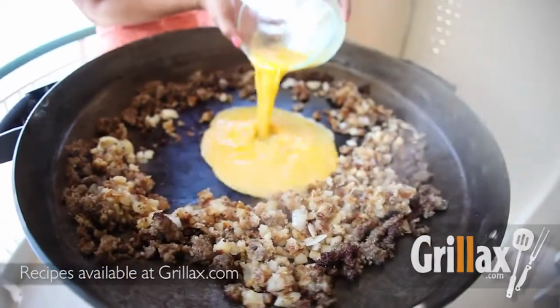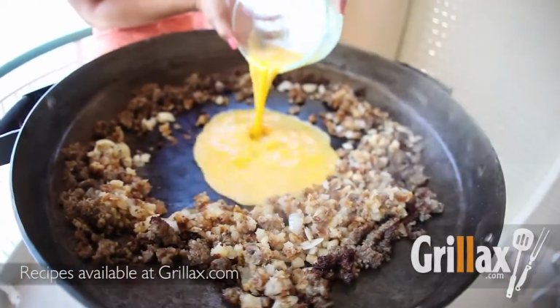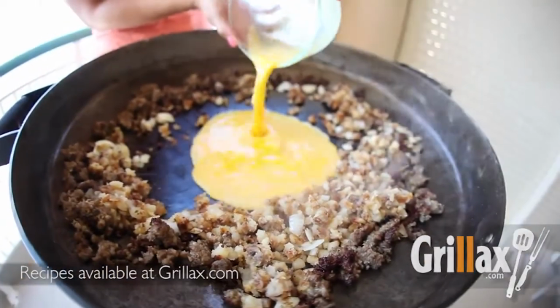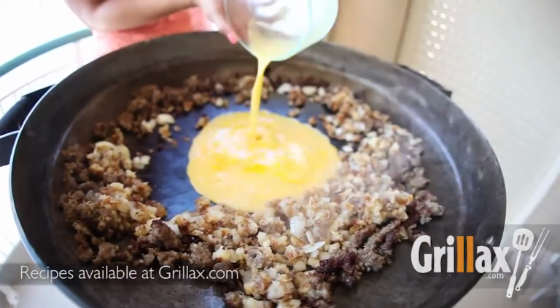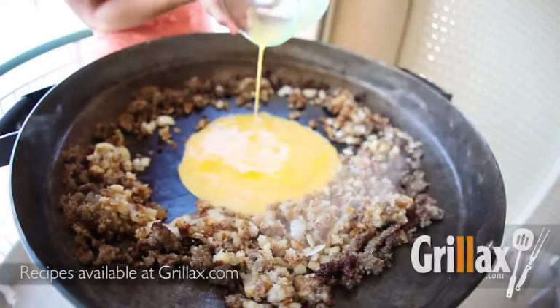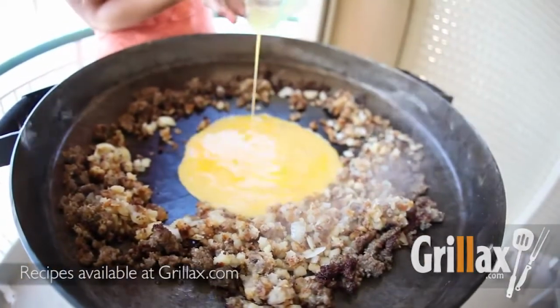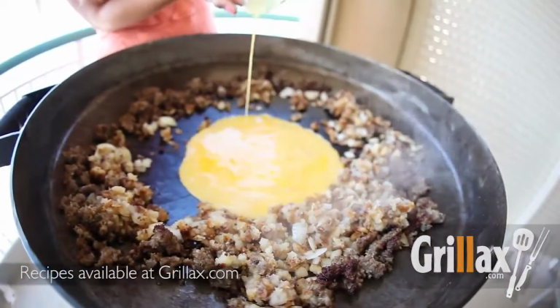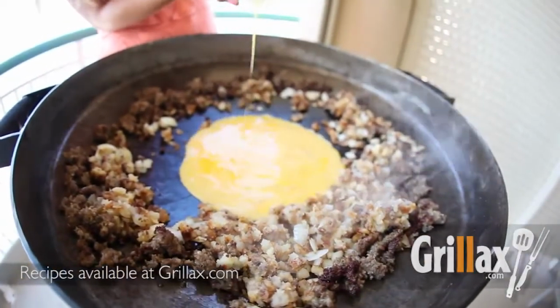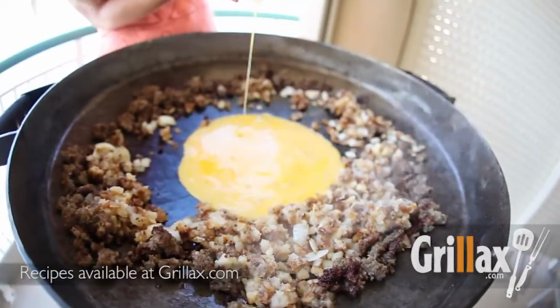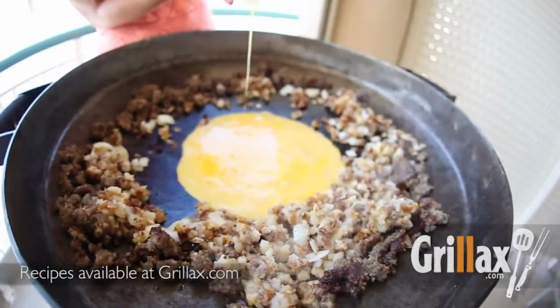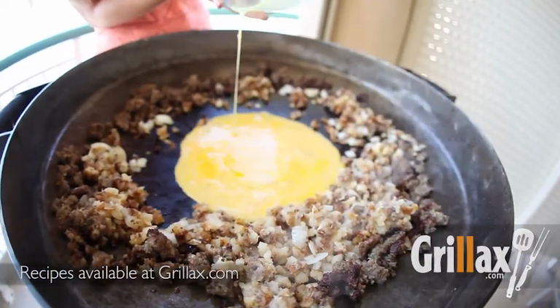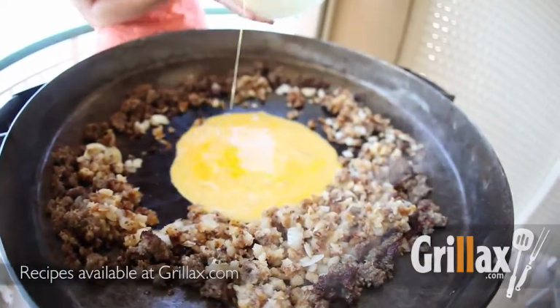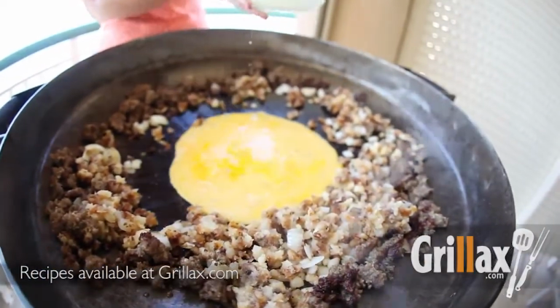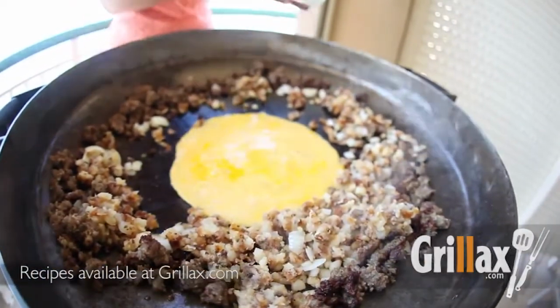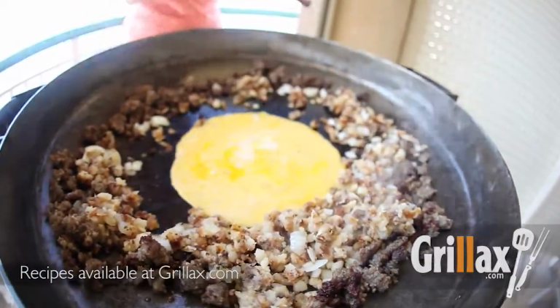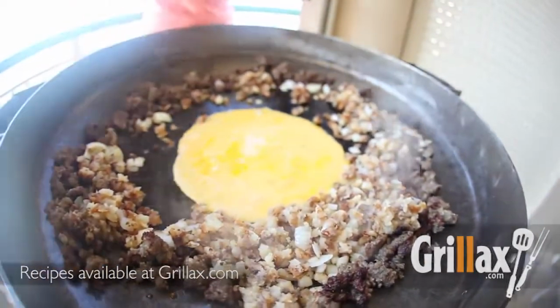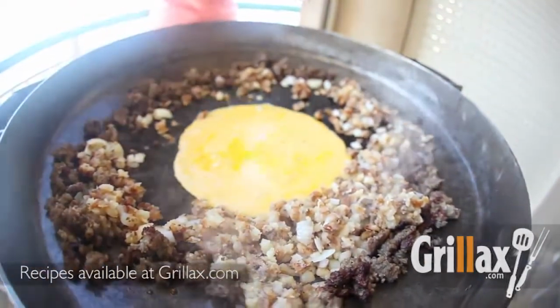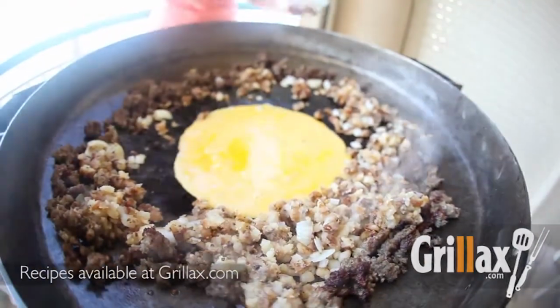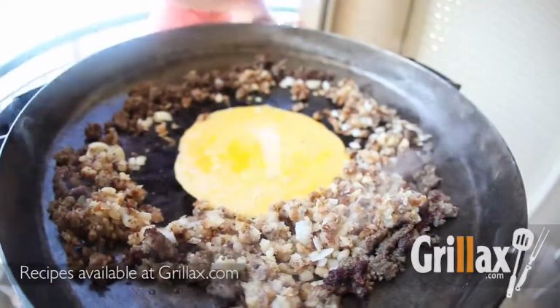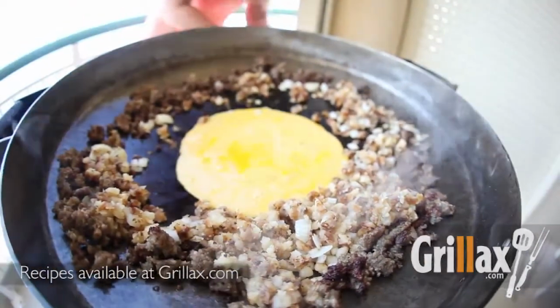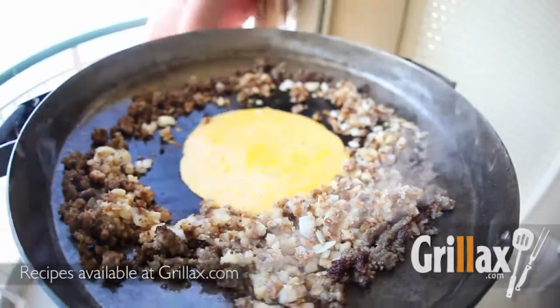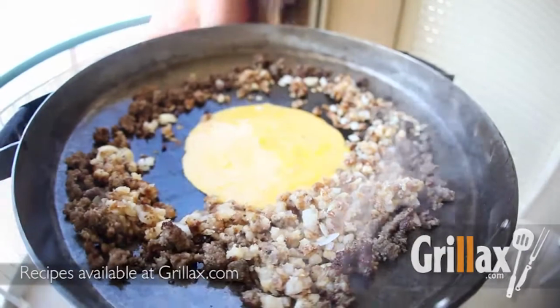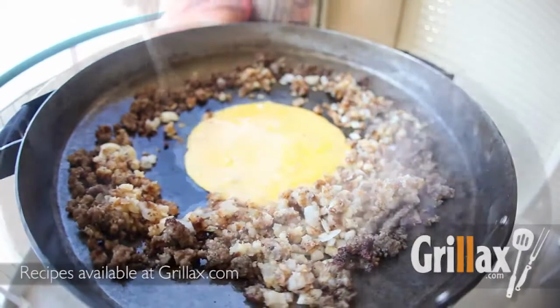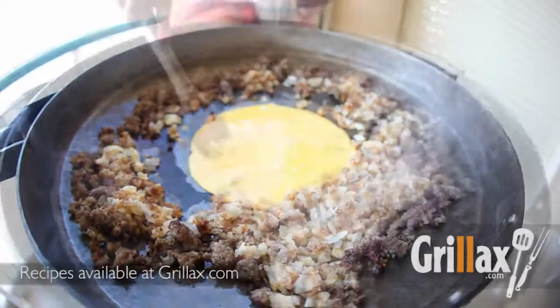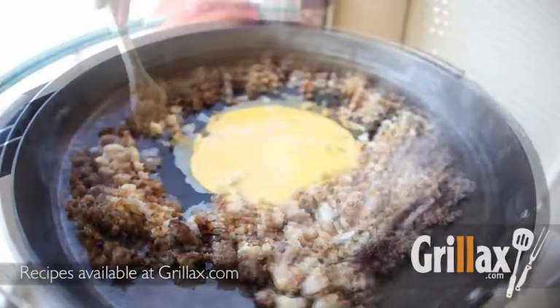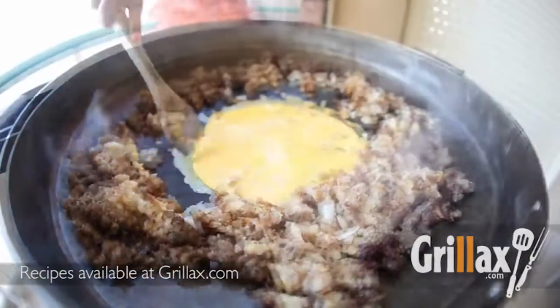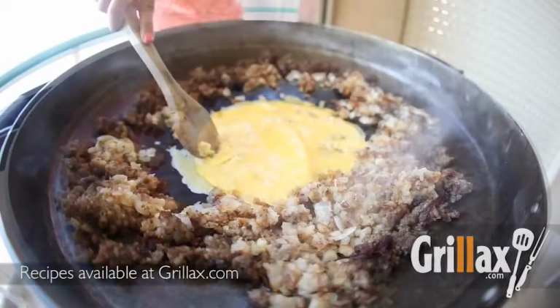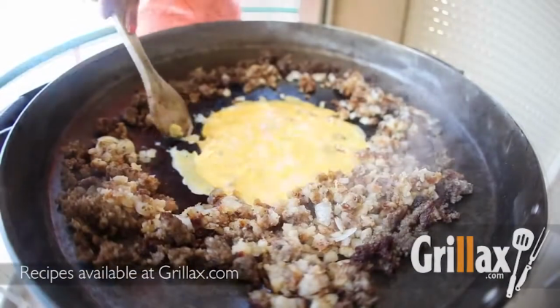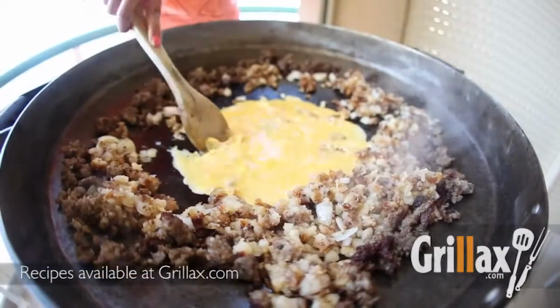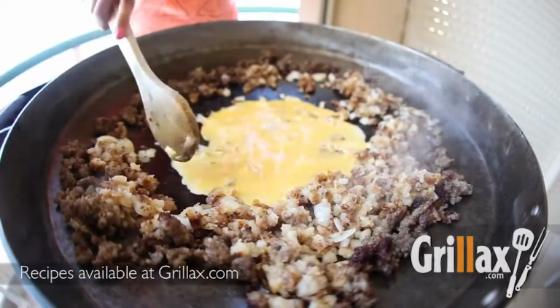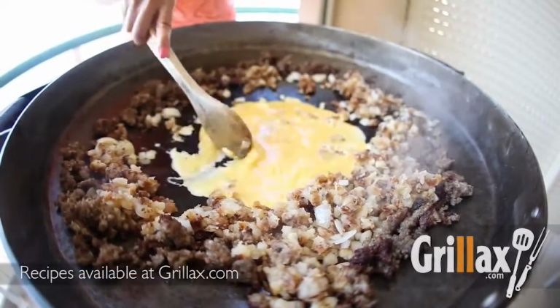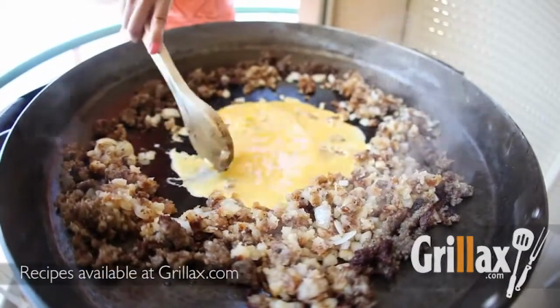Next, we're going to add the eggs to the center of the disc. We're going to scramble those until they're halfway cooked.